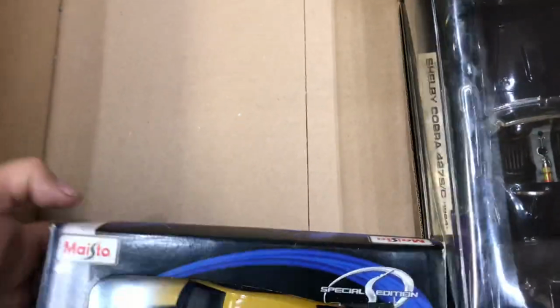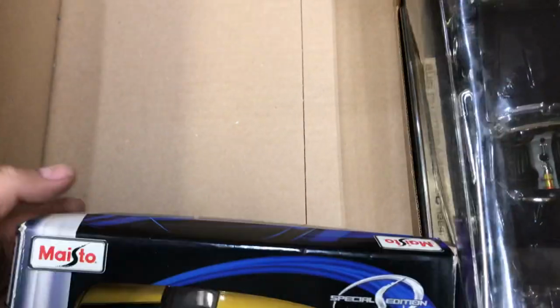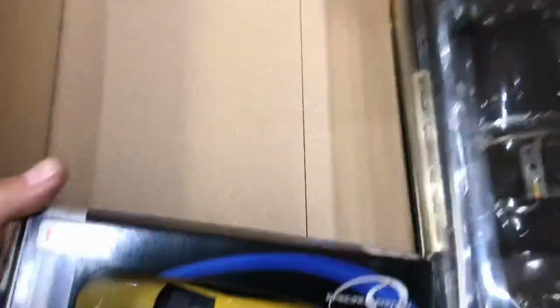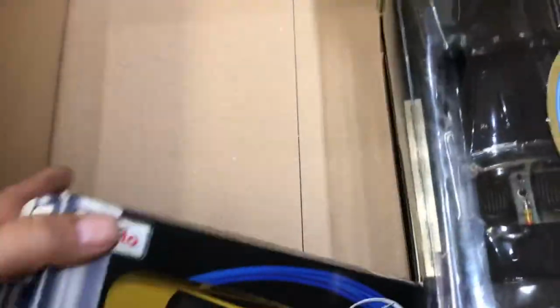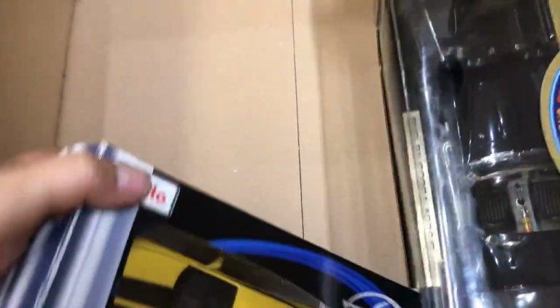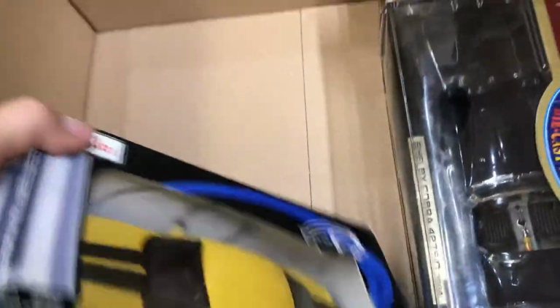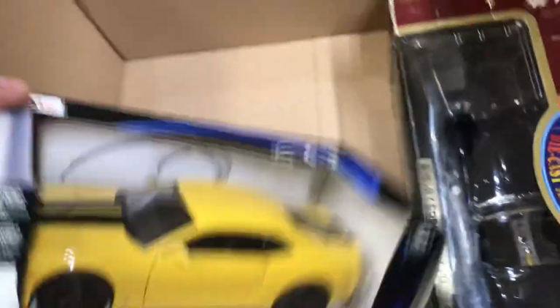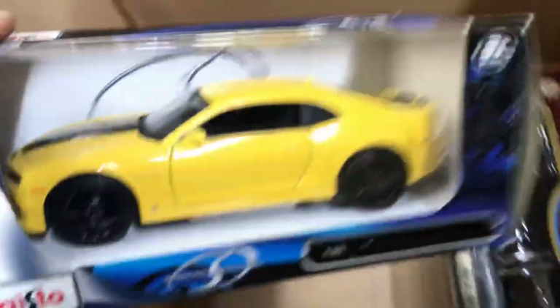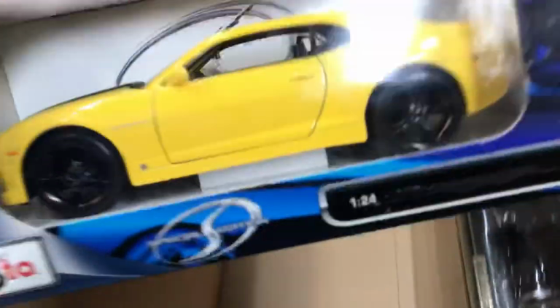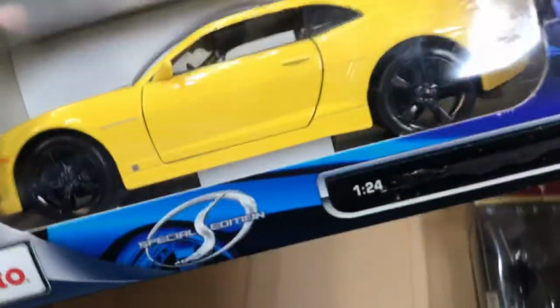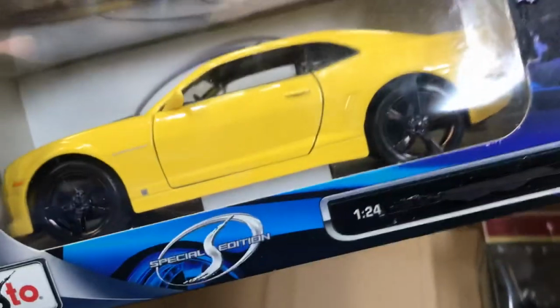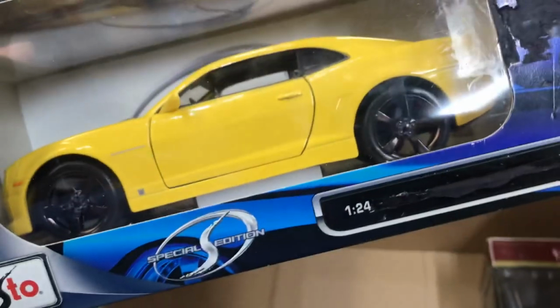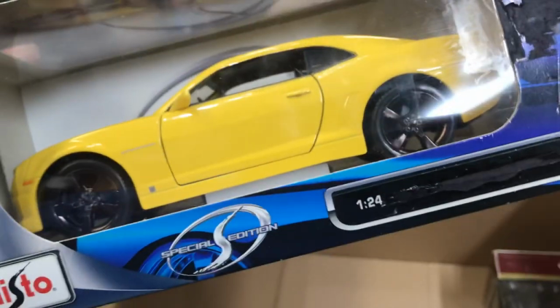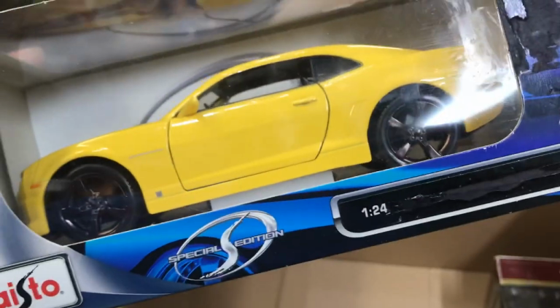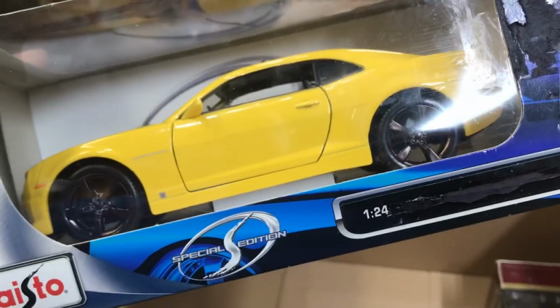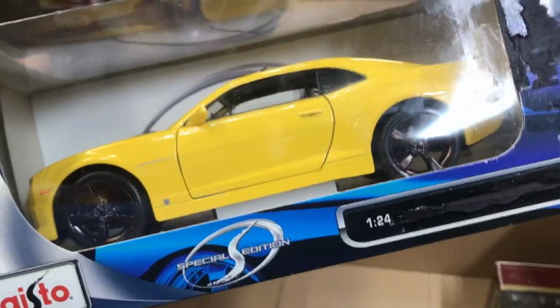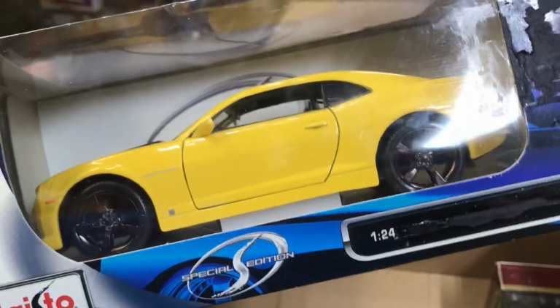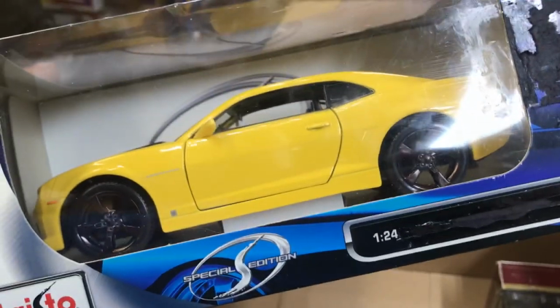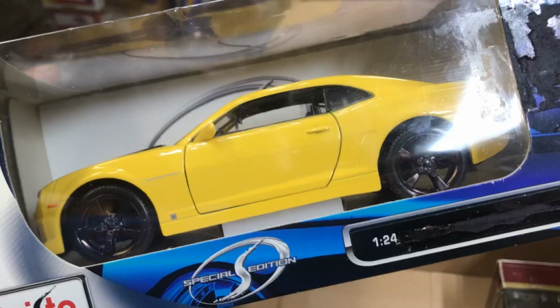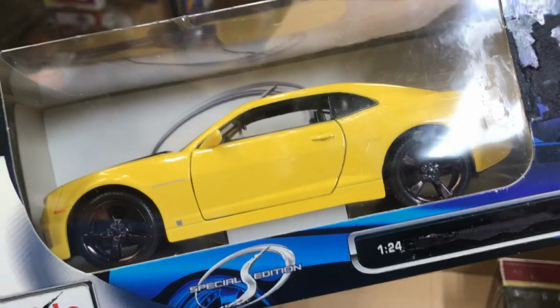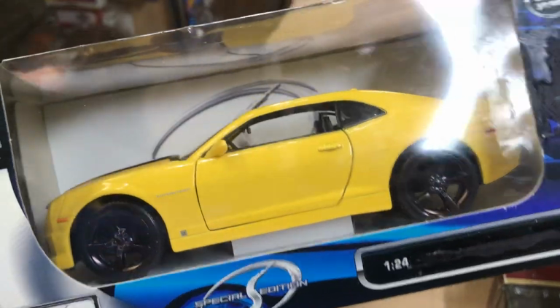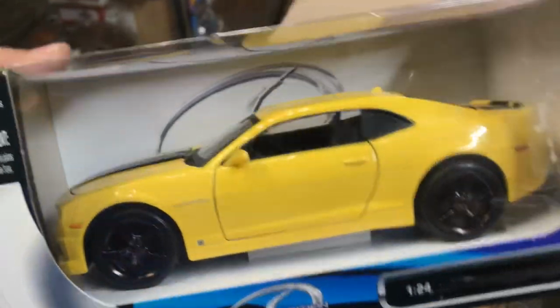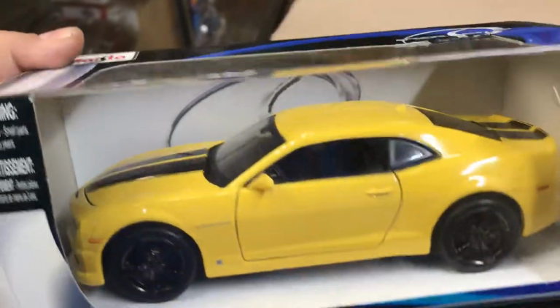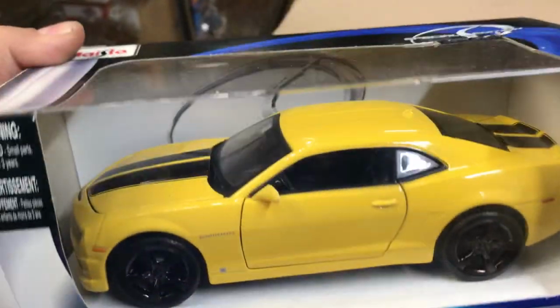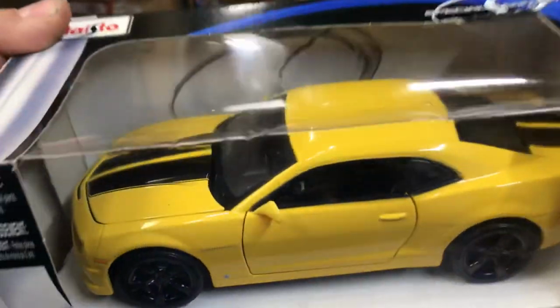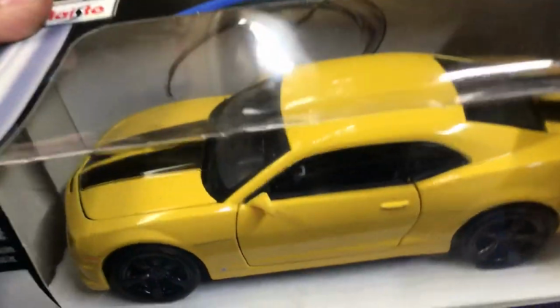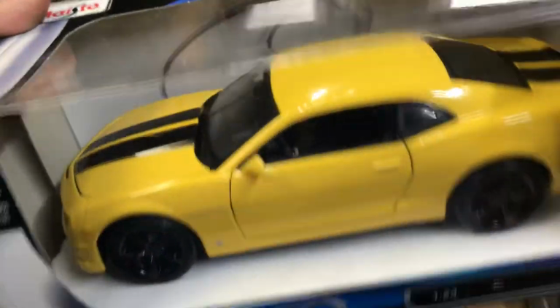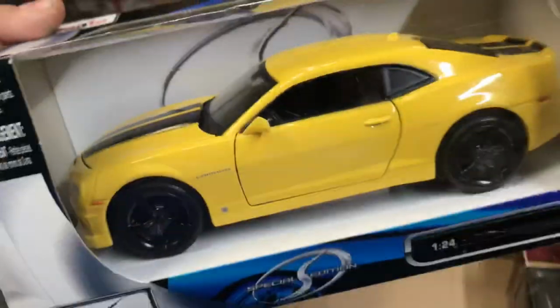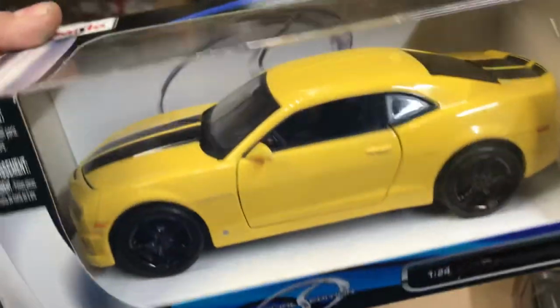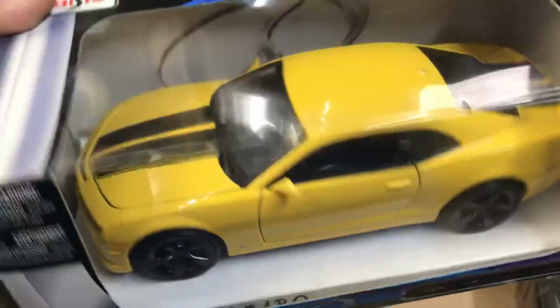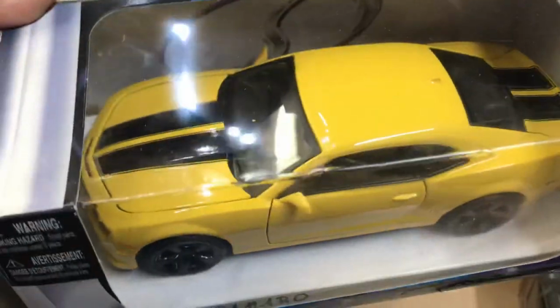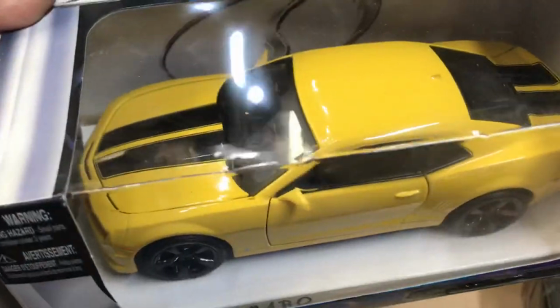This right here is a 1/24 scale Camaro — looks like the Bumblebee one.